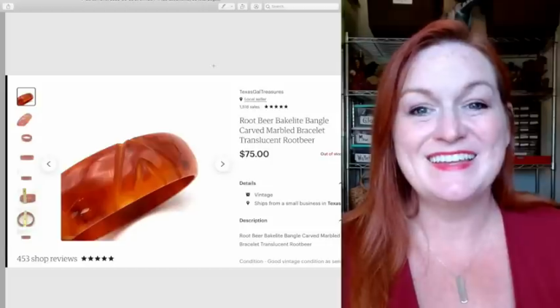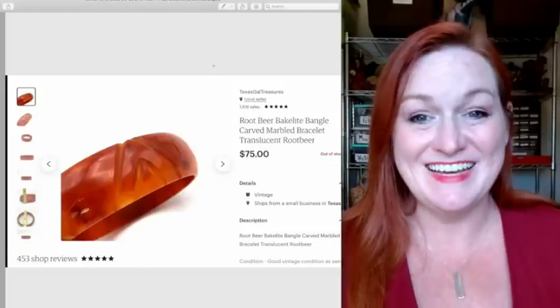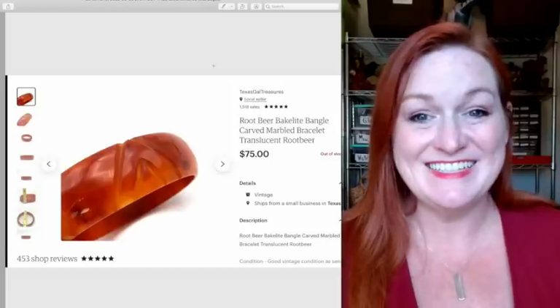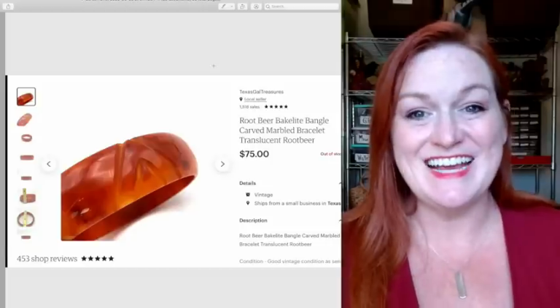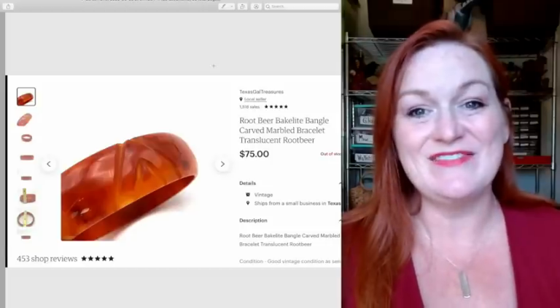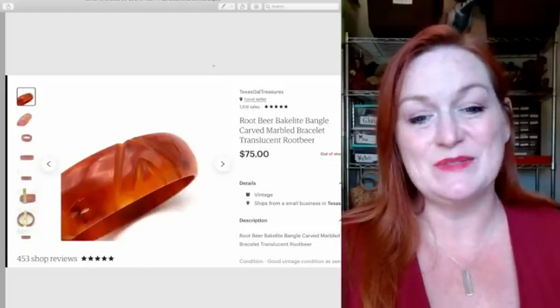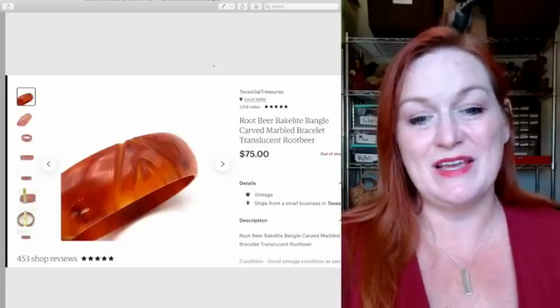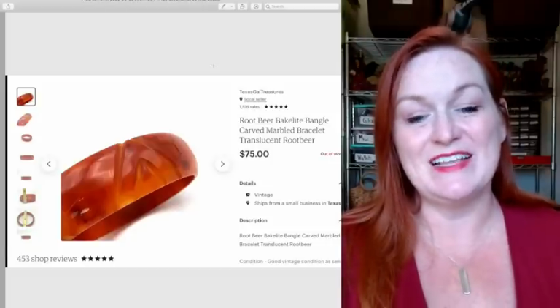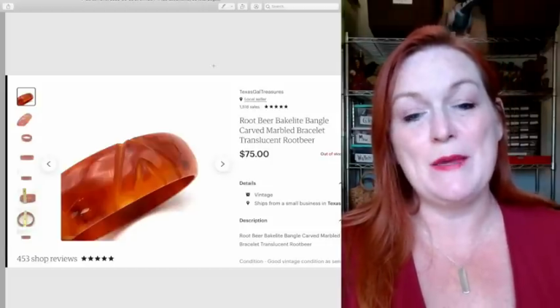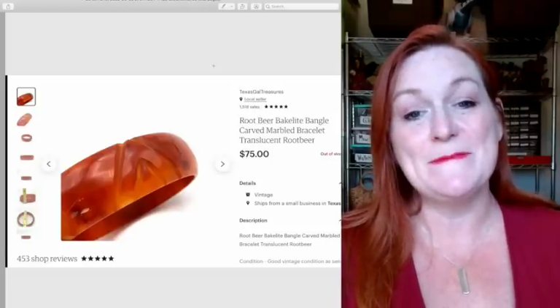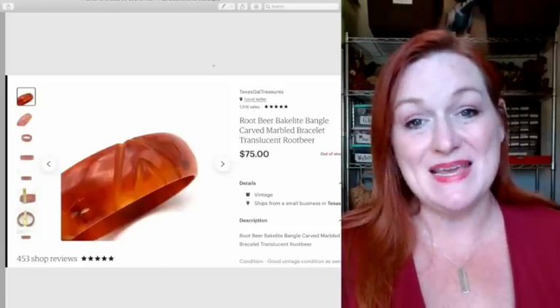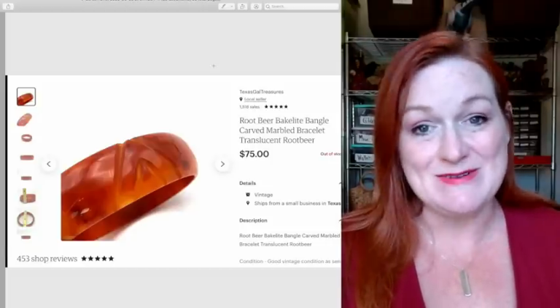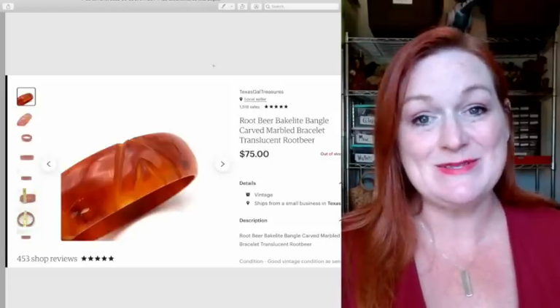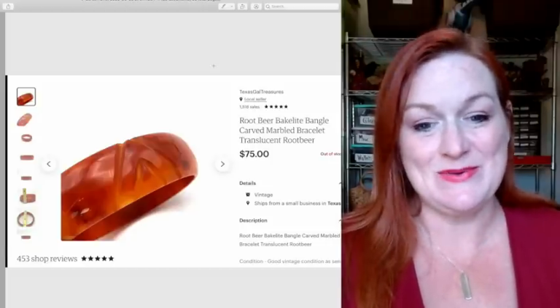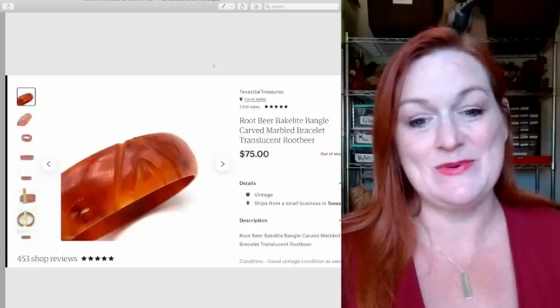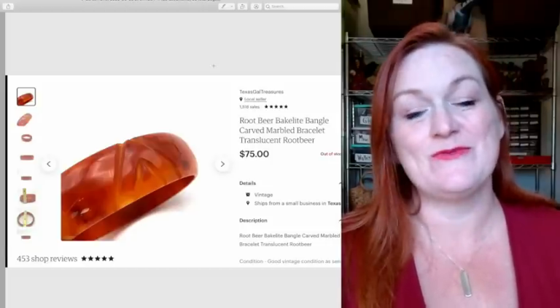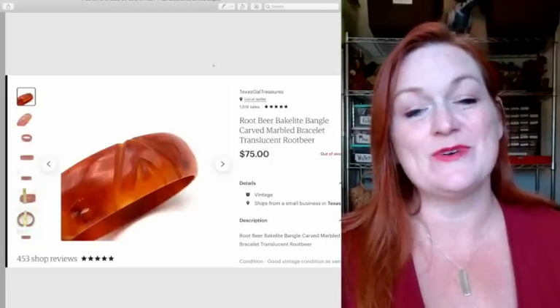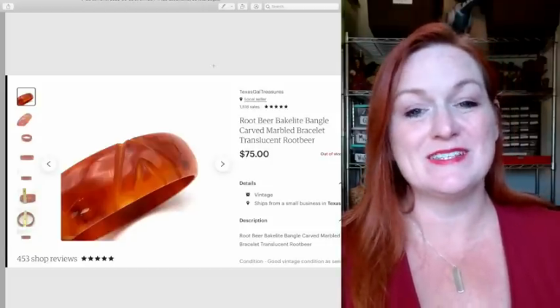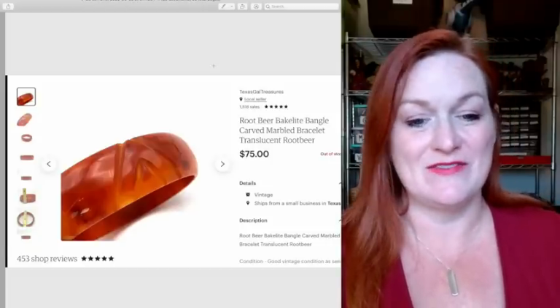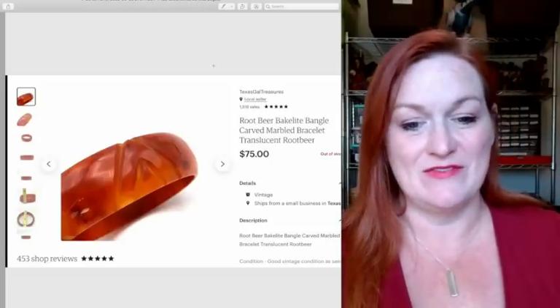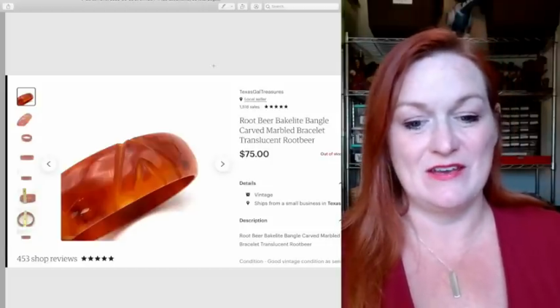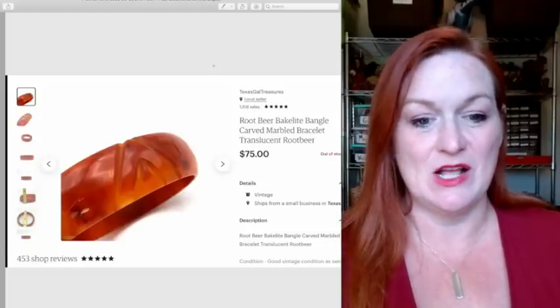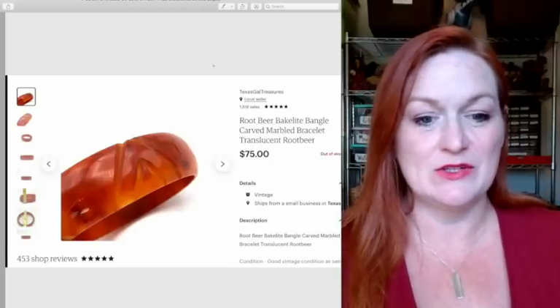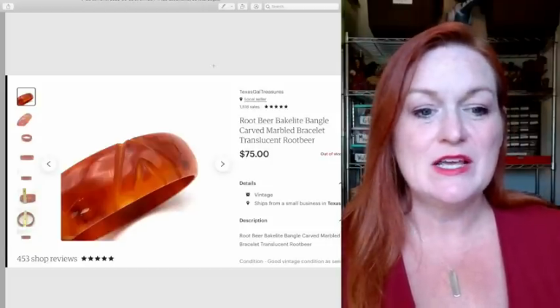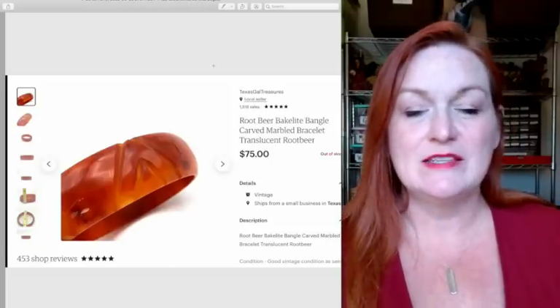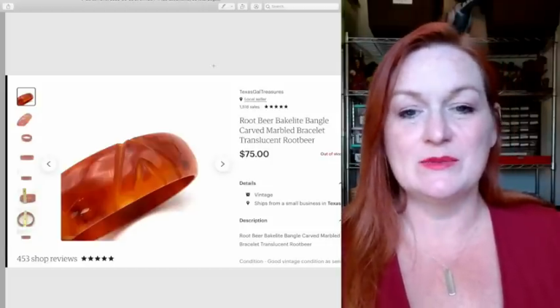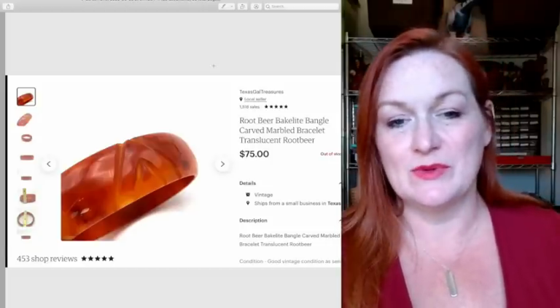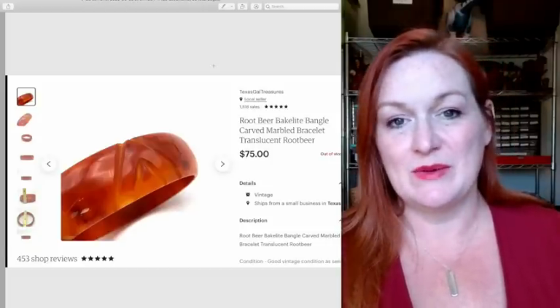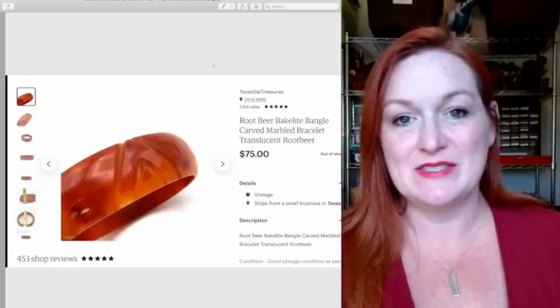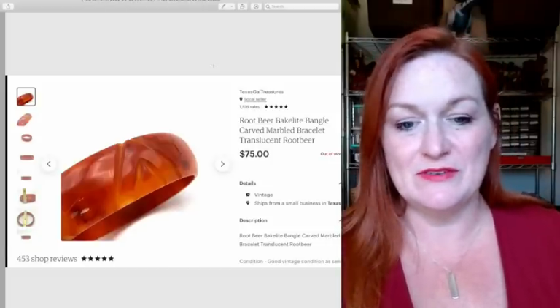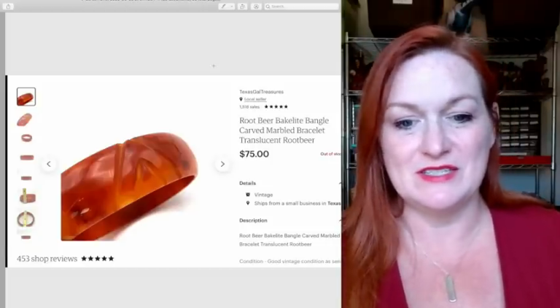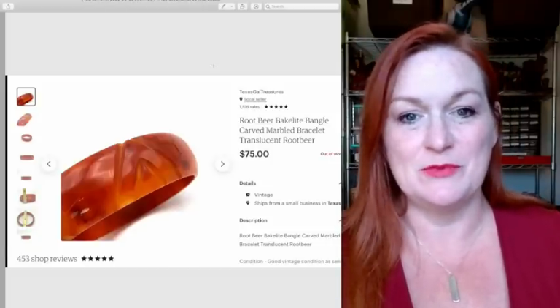This Bakelite bangle sold for $75. This was one that was gifted to me.